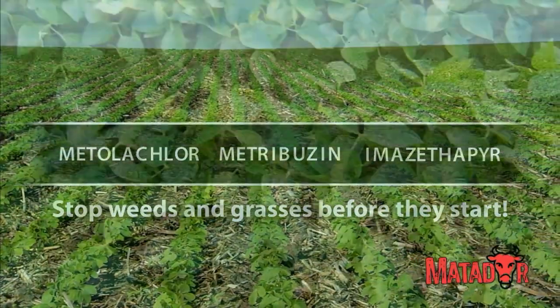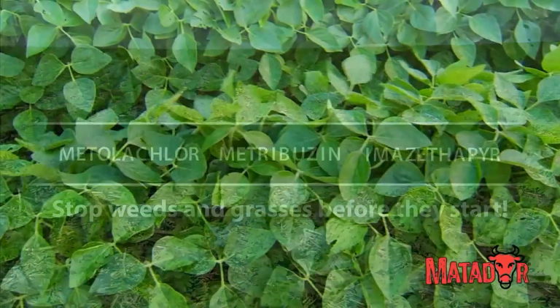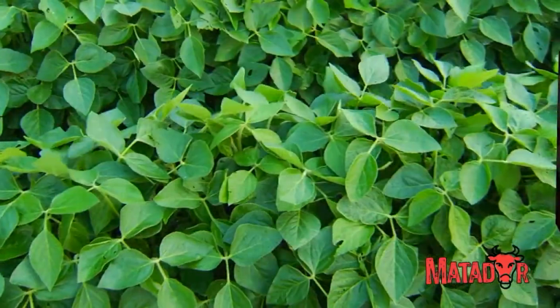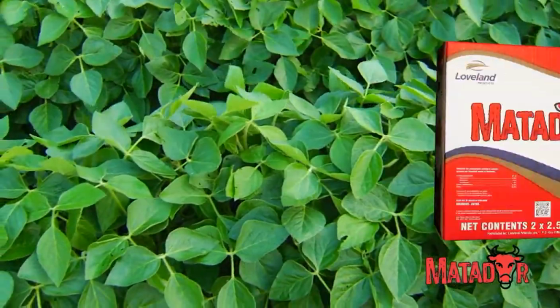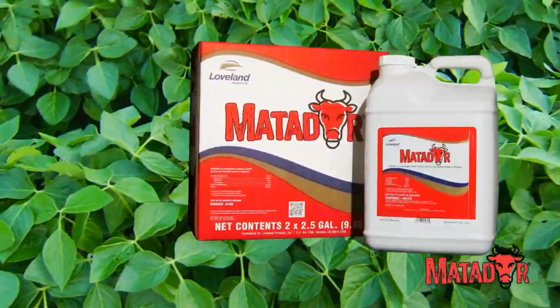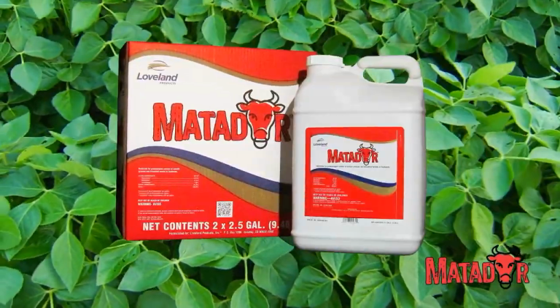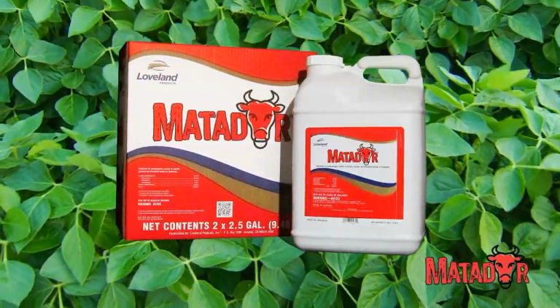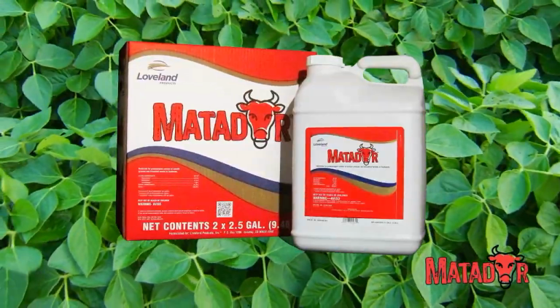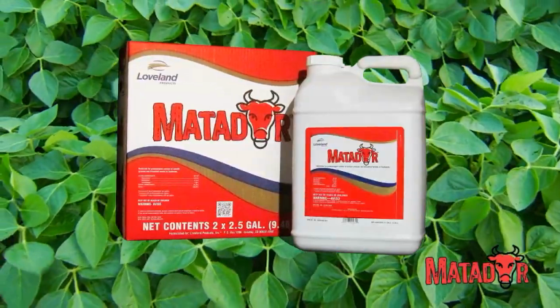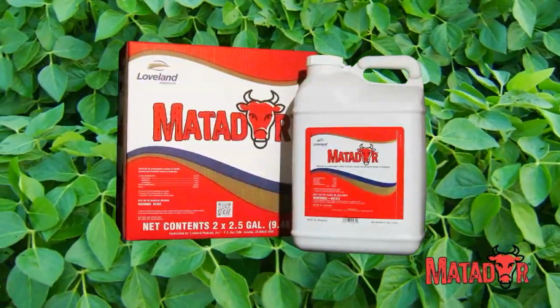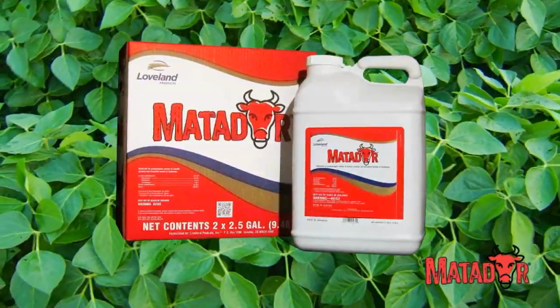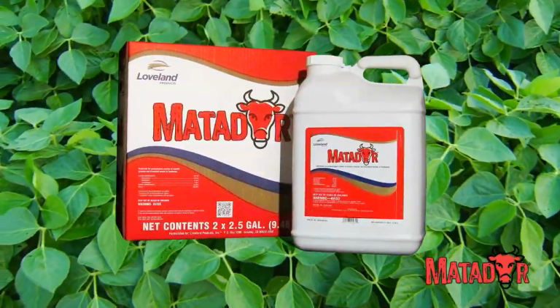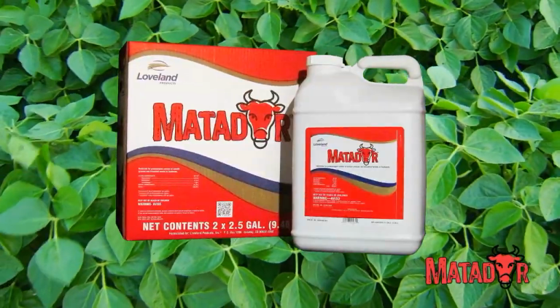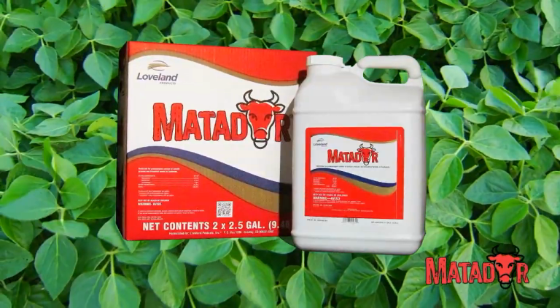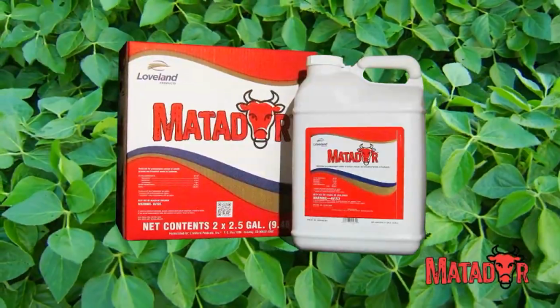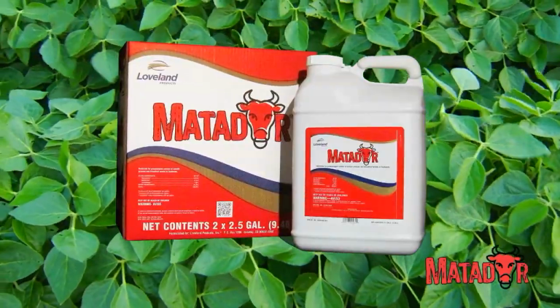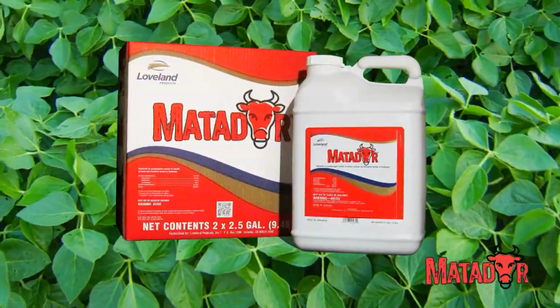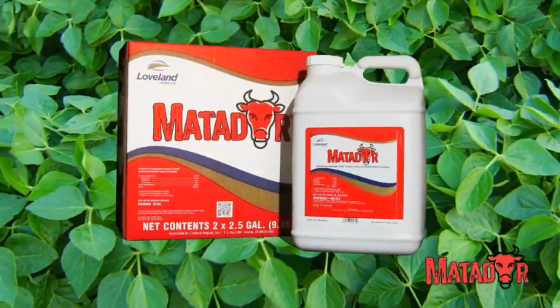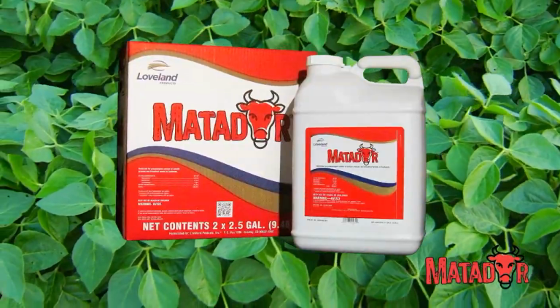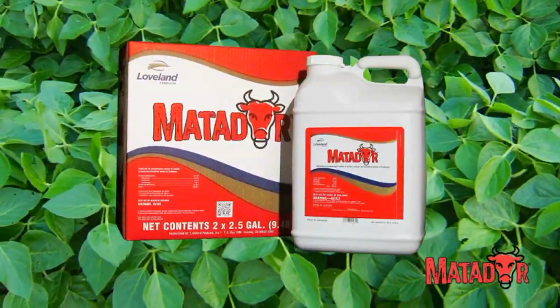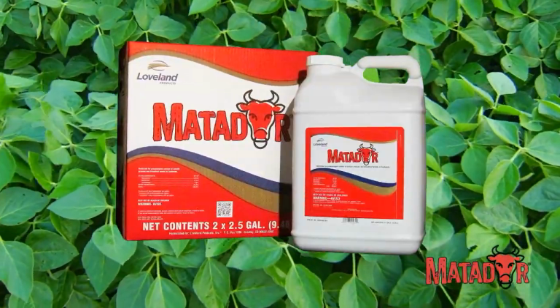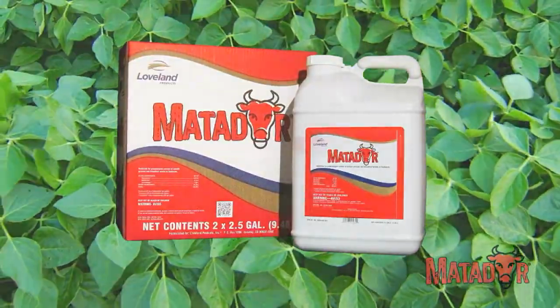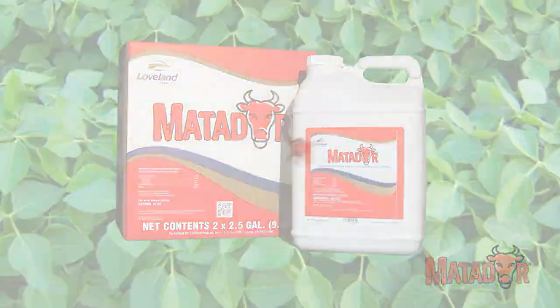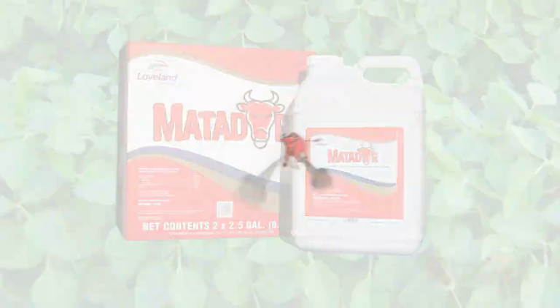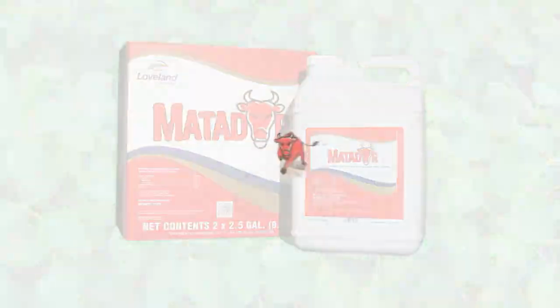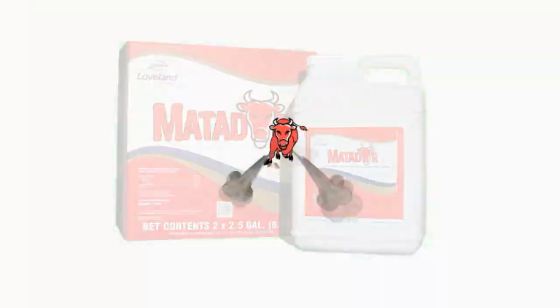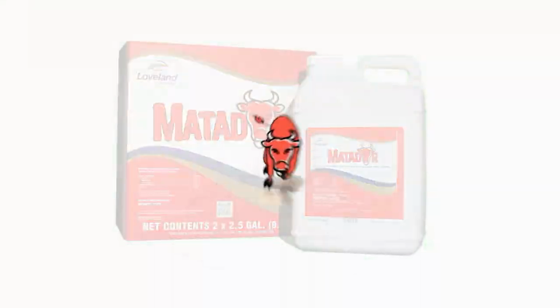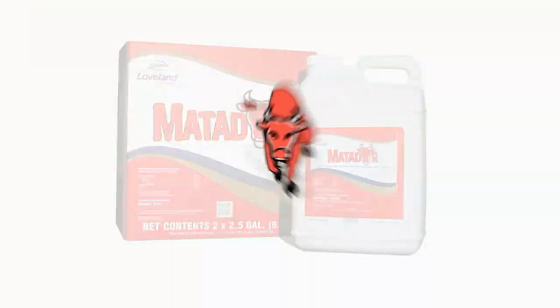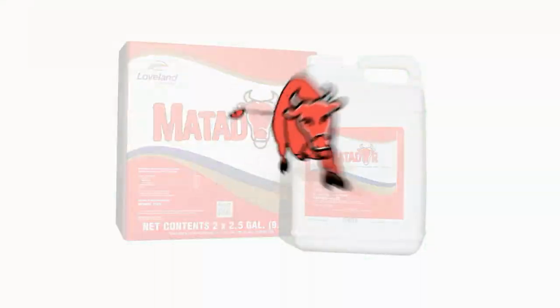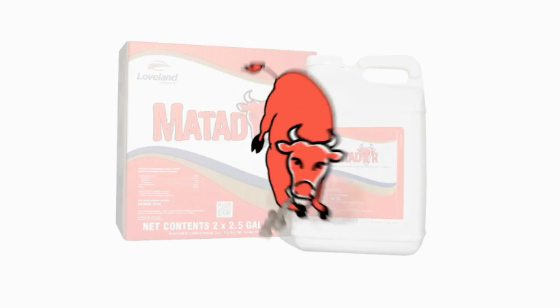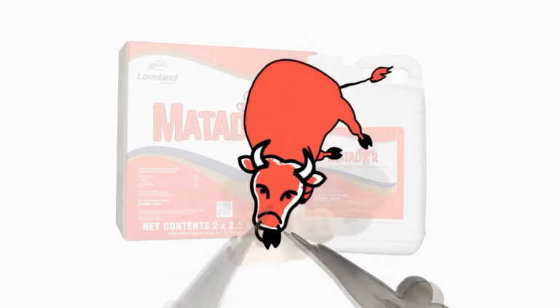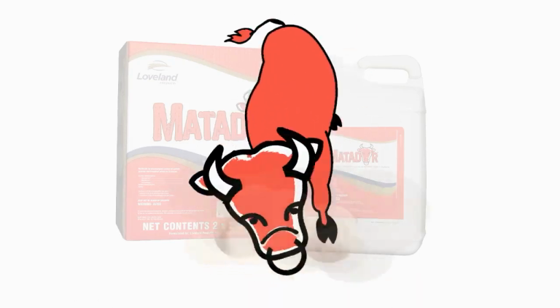For maximum soybean yields in the fall, start smart in the spring with Matador. Matador soybean herbicide.